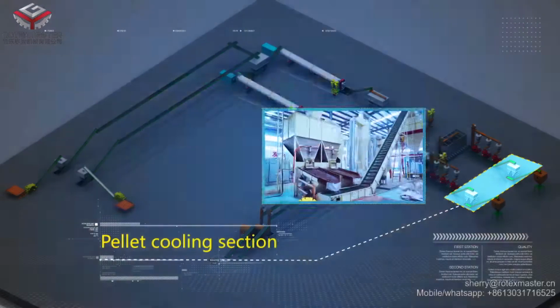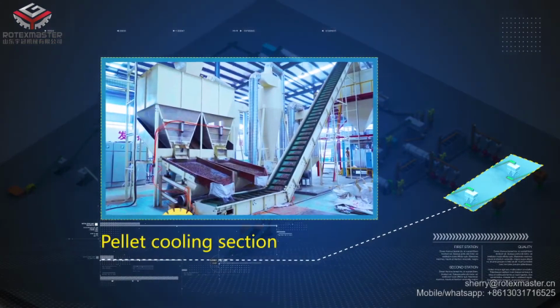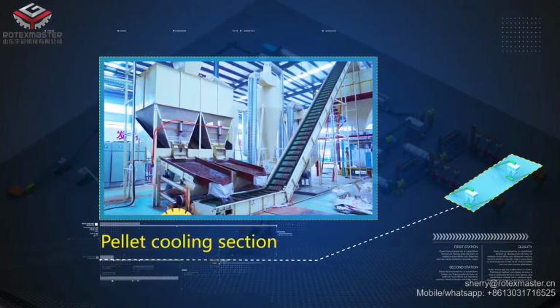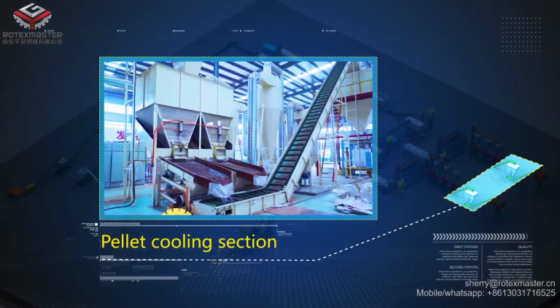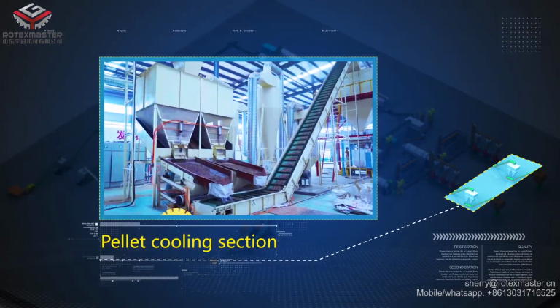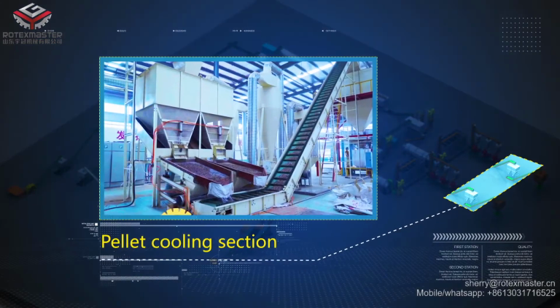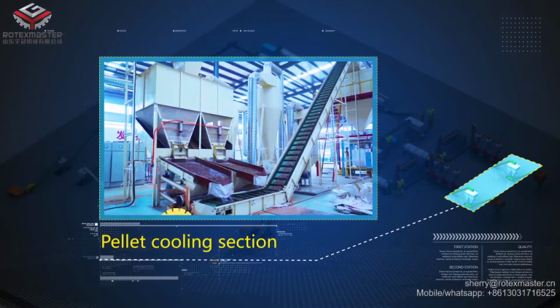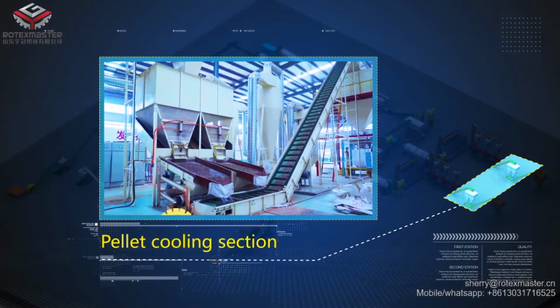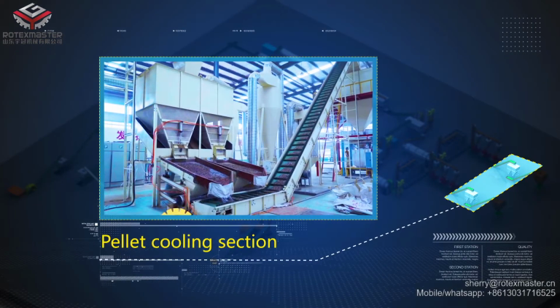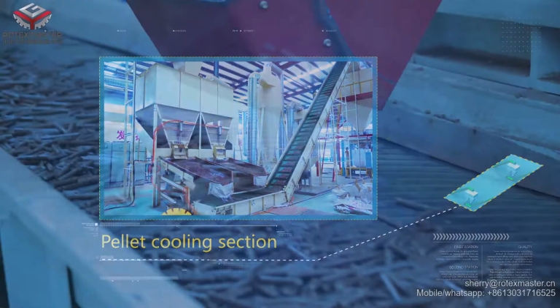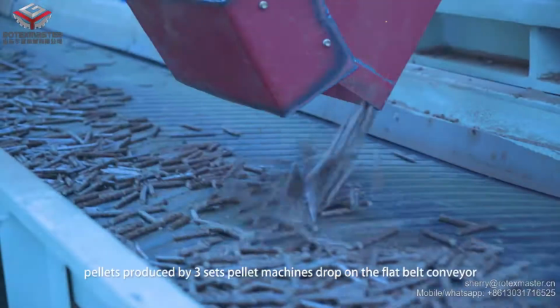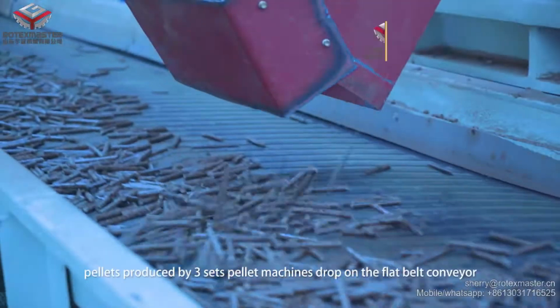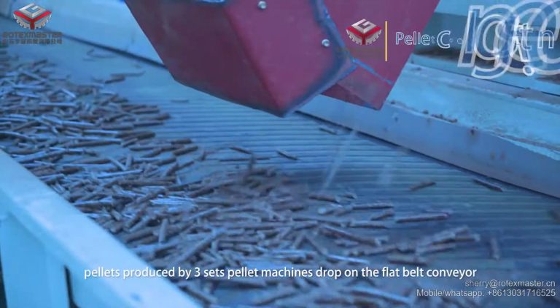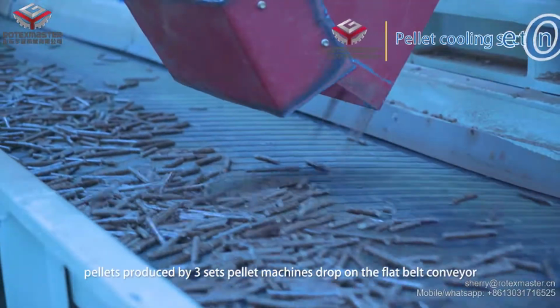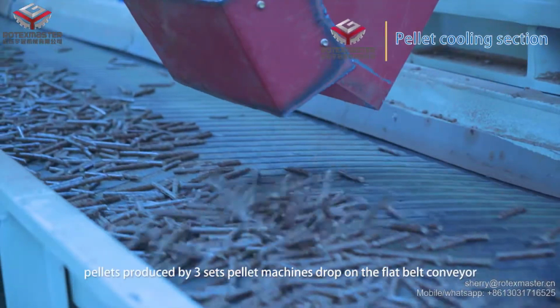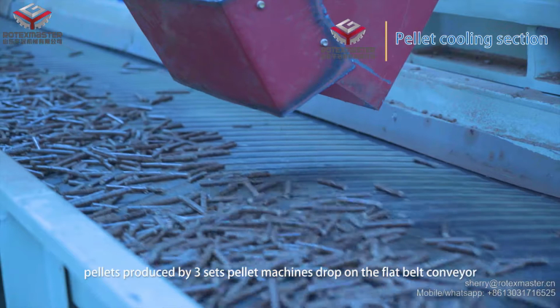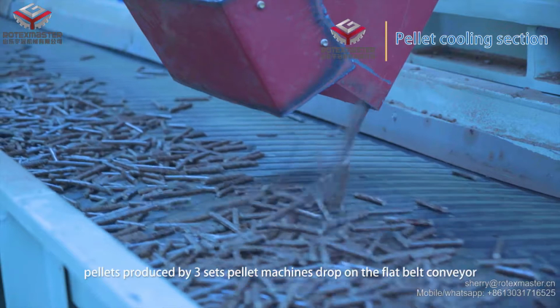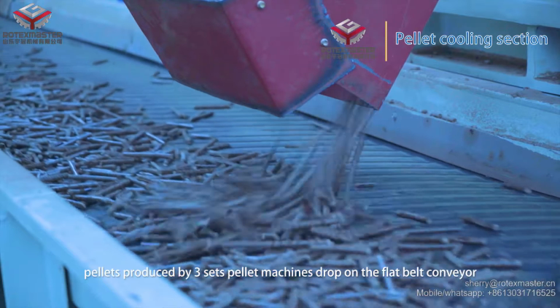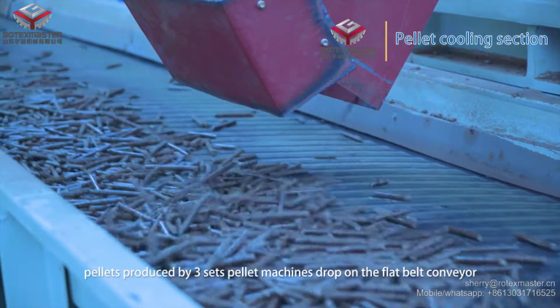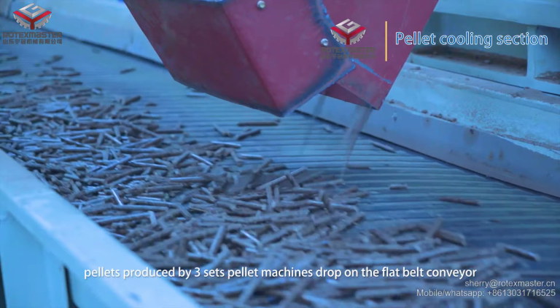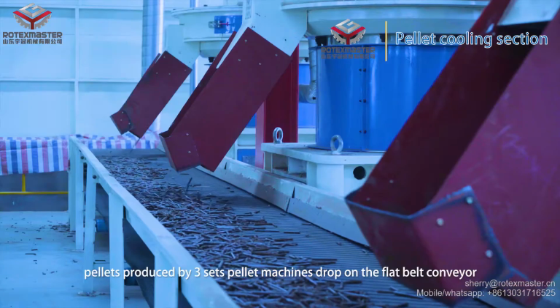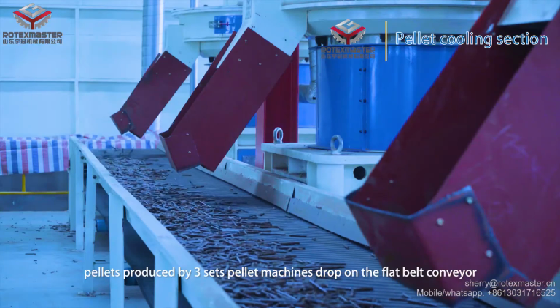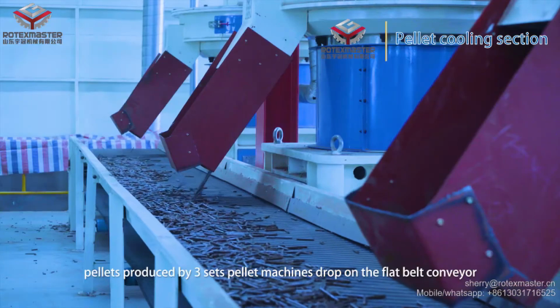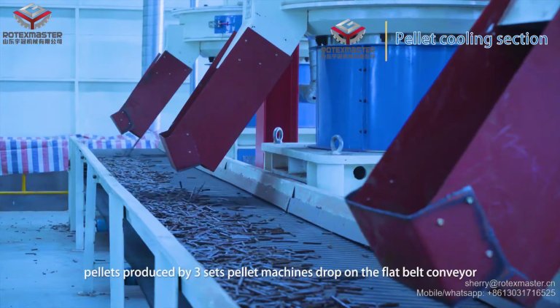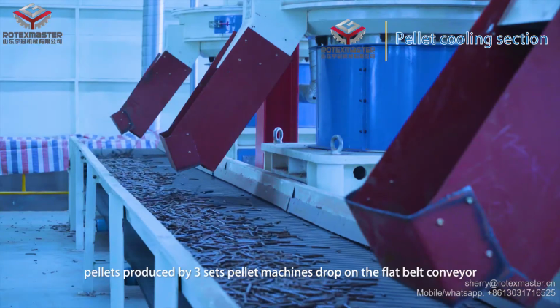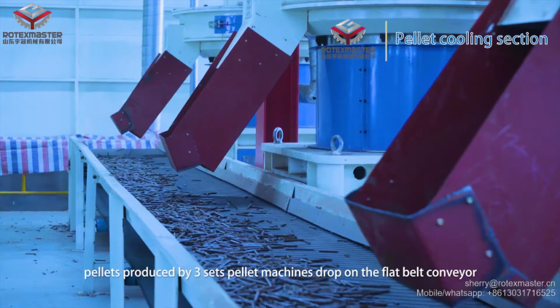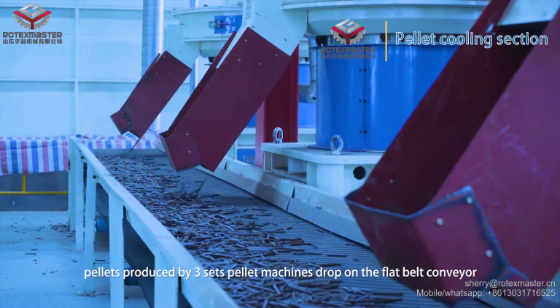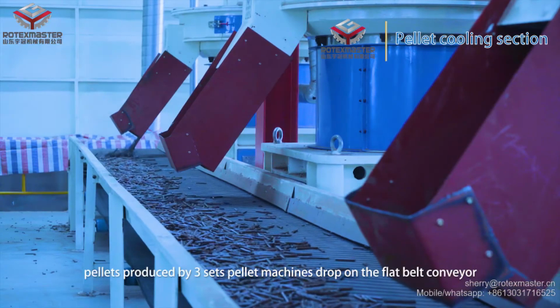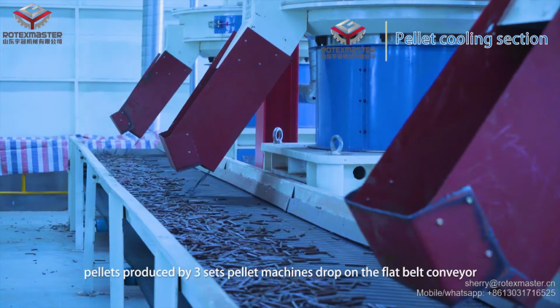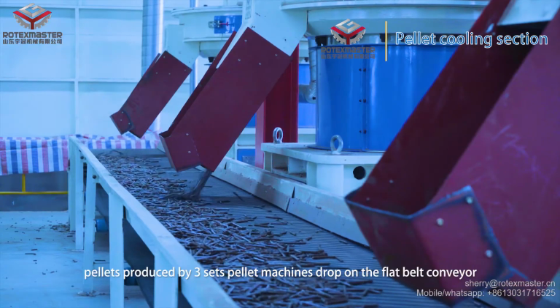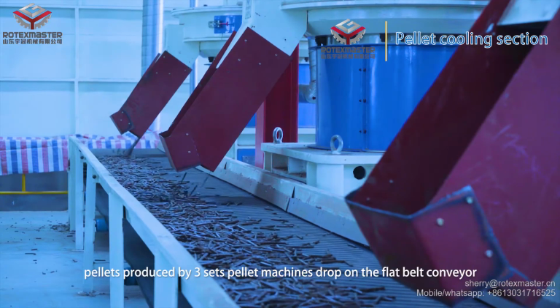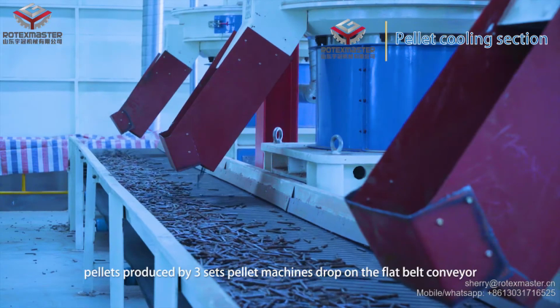After the pallet information, pallets produced by 3 sets of pallet machines drop on the flat band conveyor.